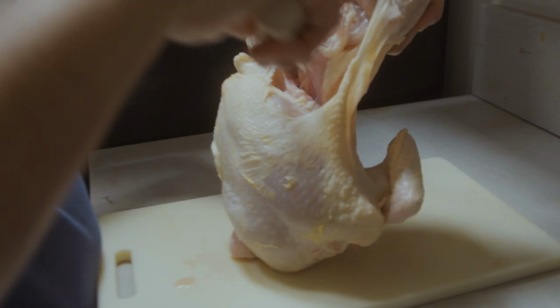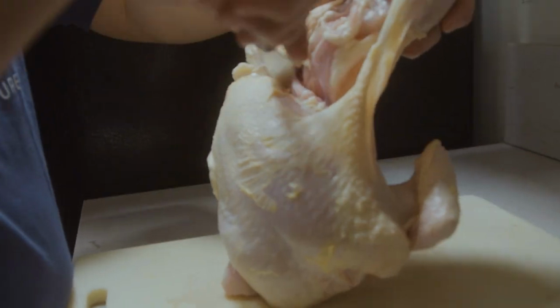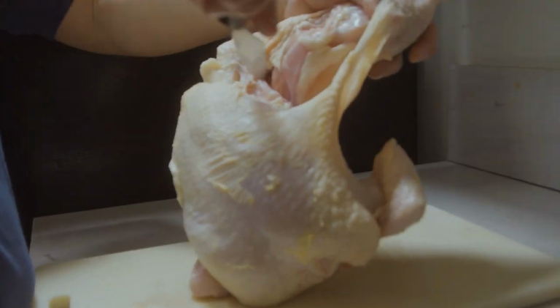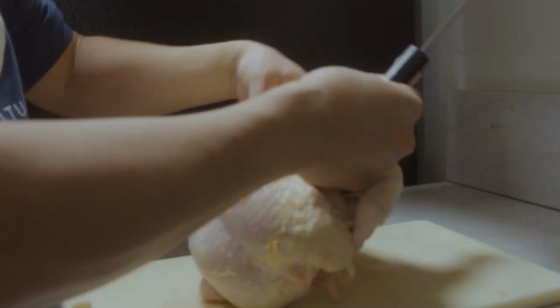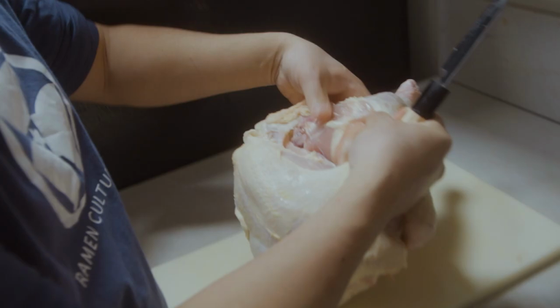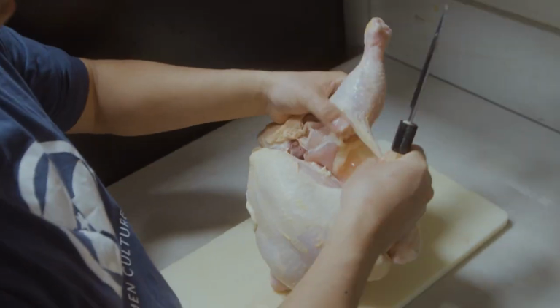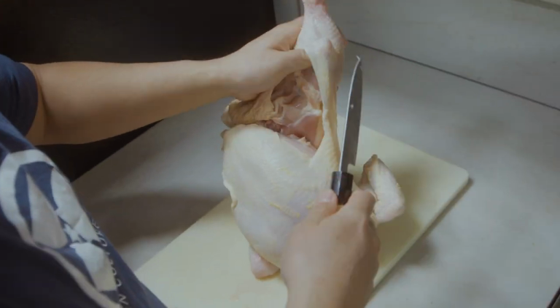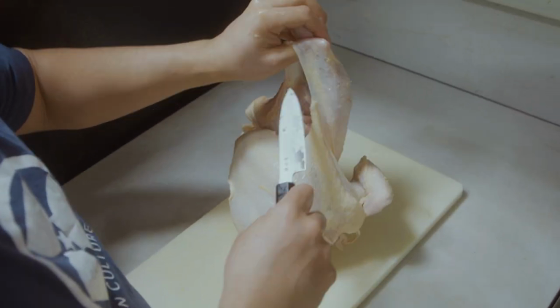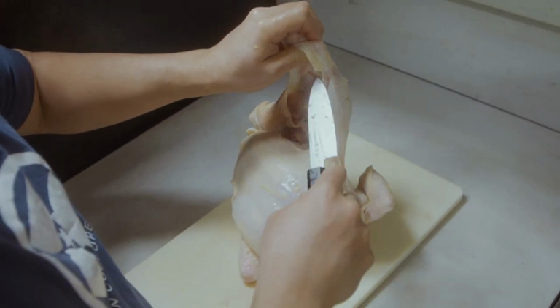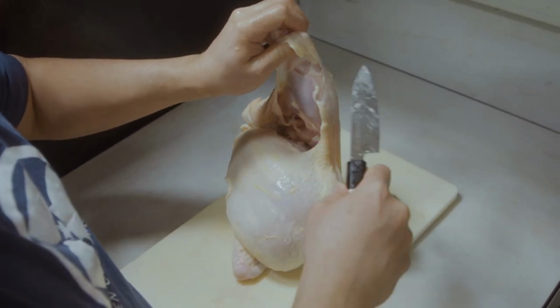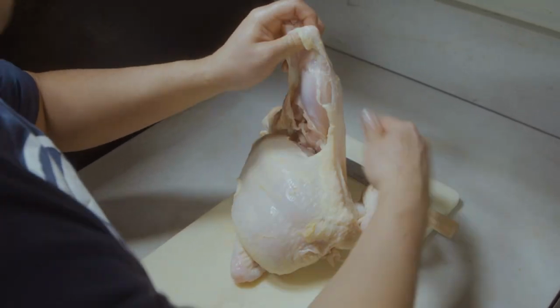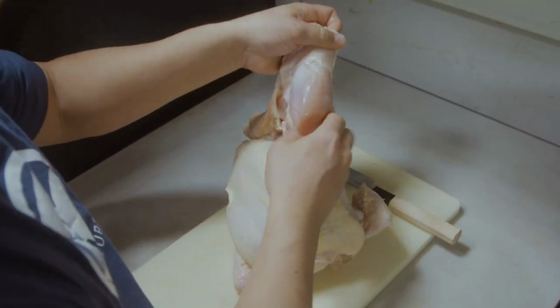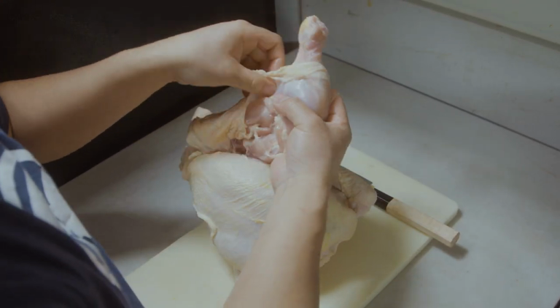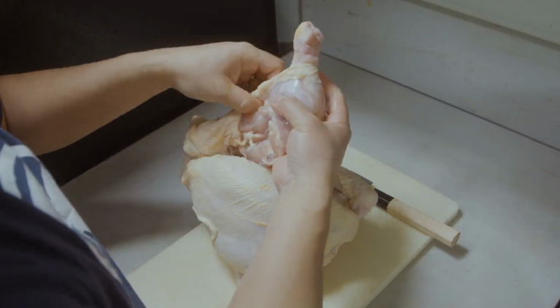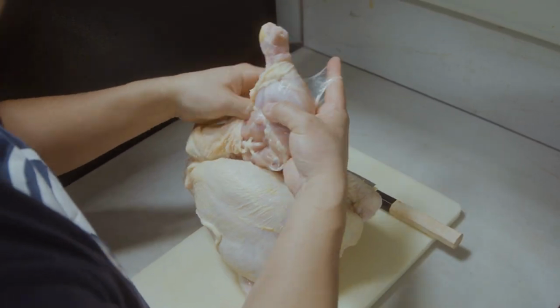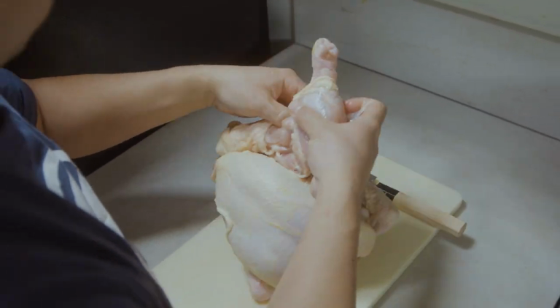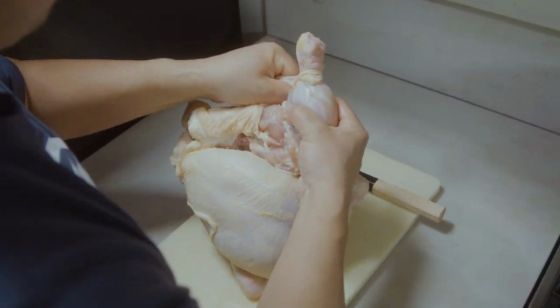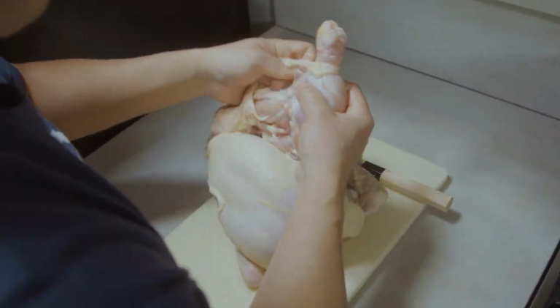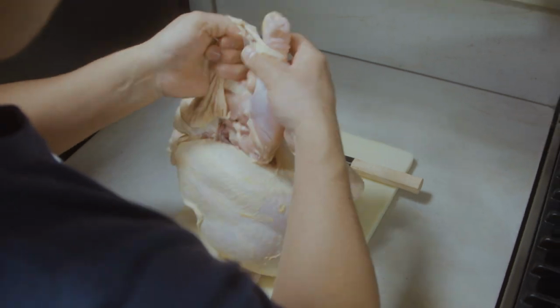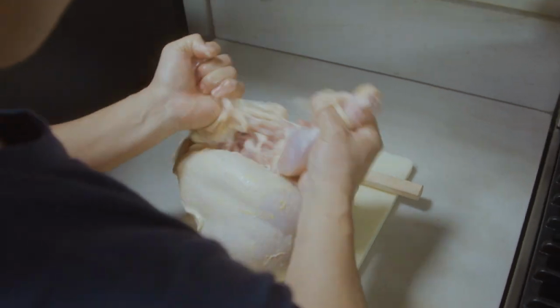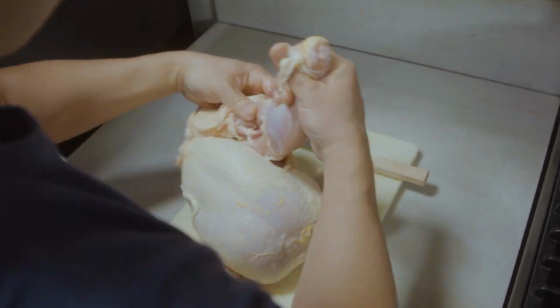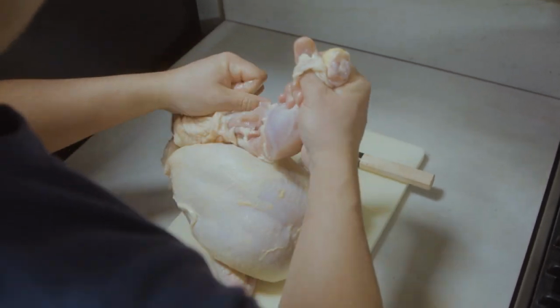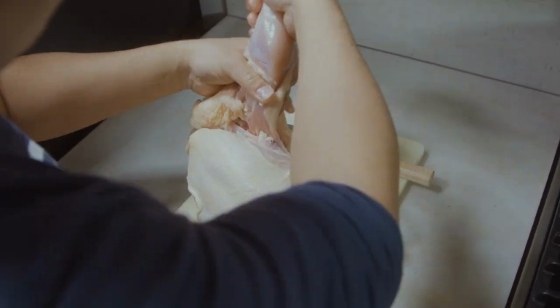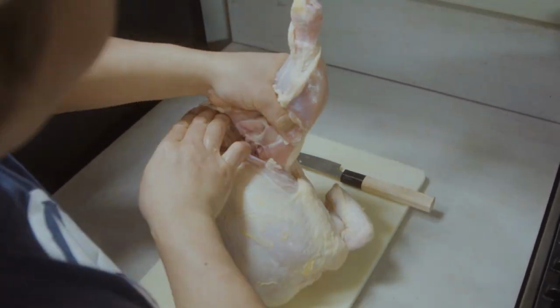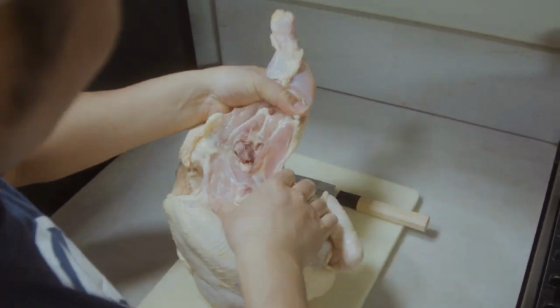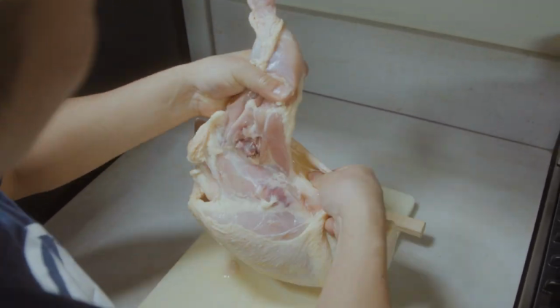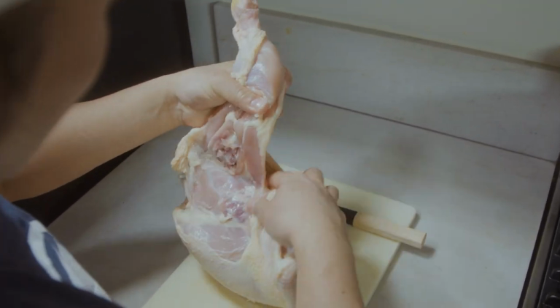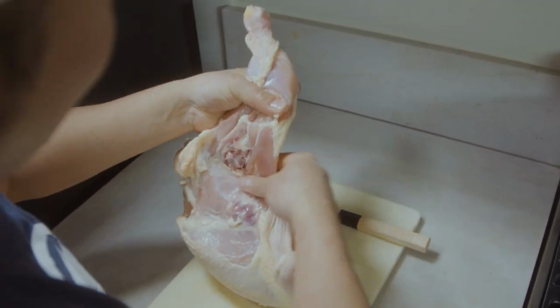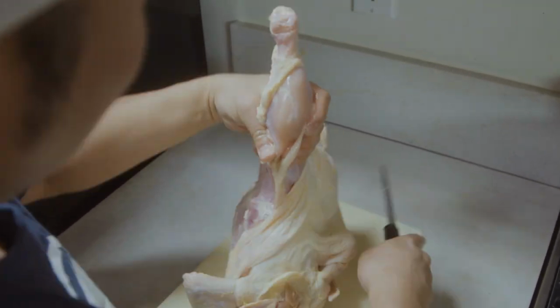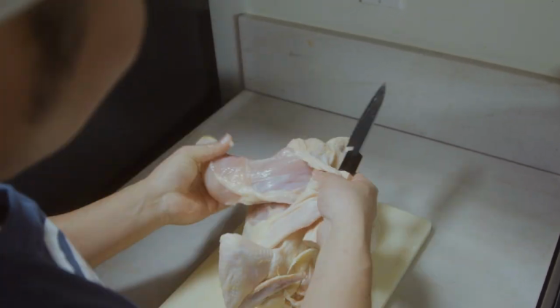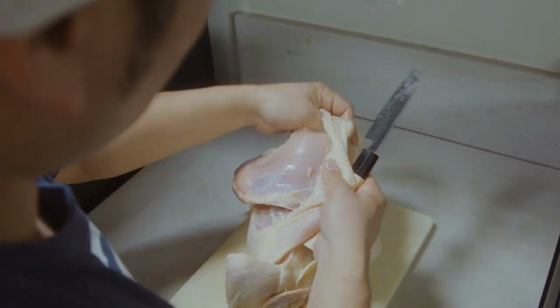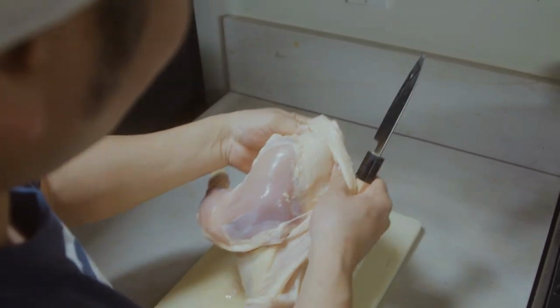I'm gonna cut the skin. I'm gonna use the skin later for my aroma oil.